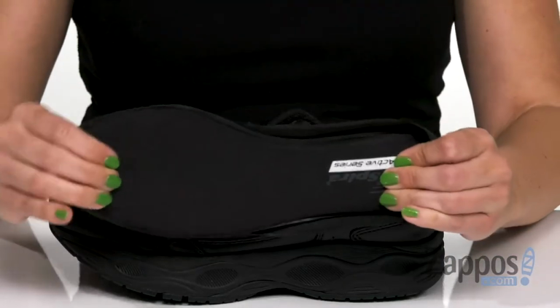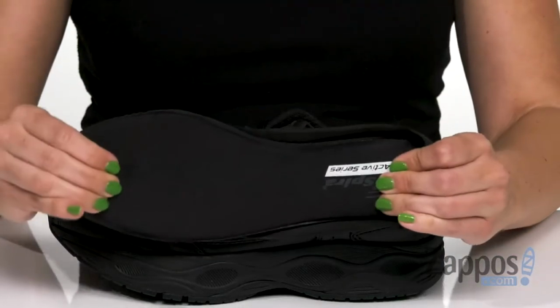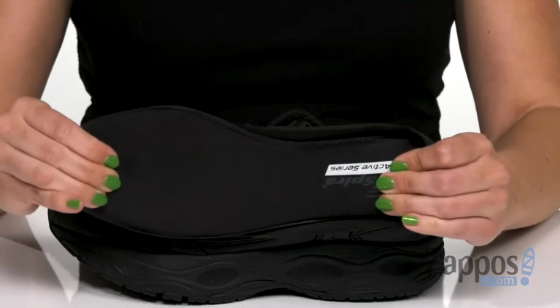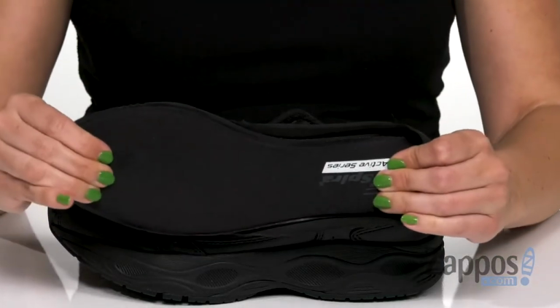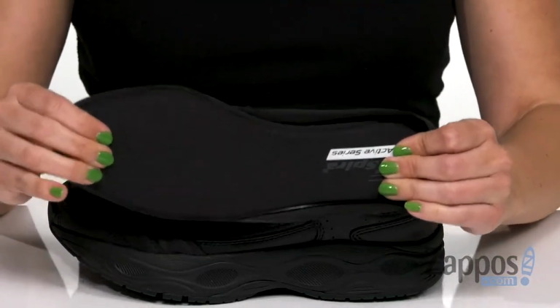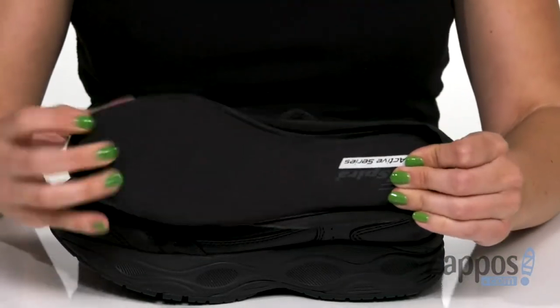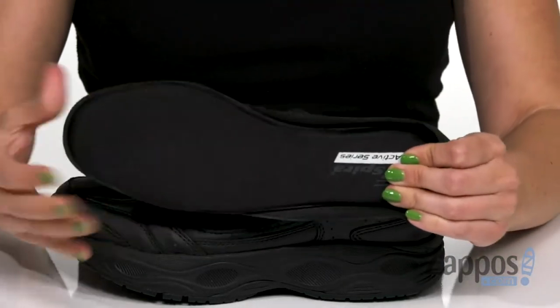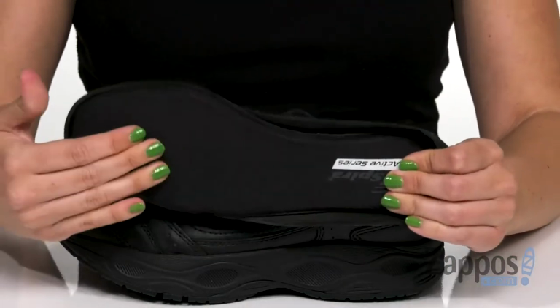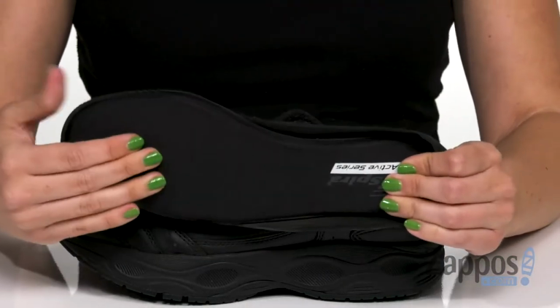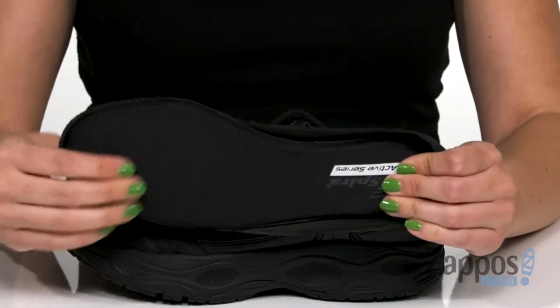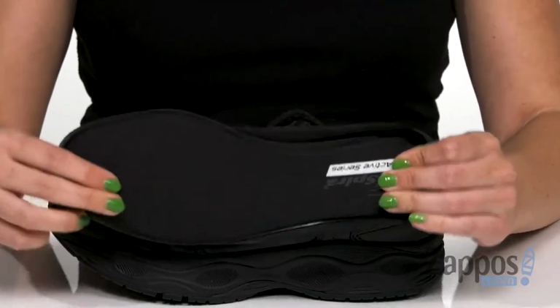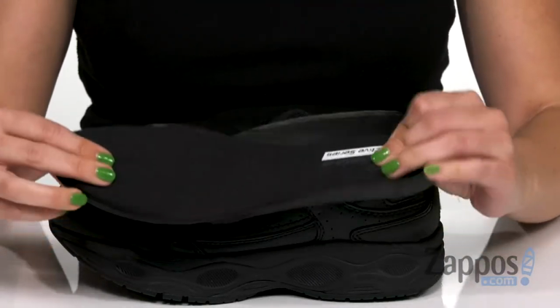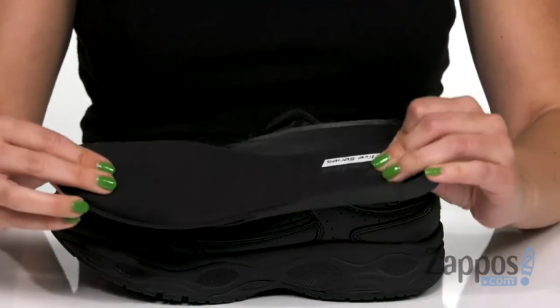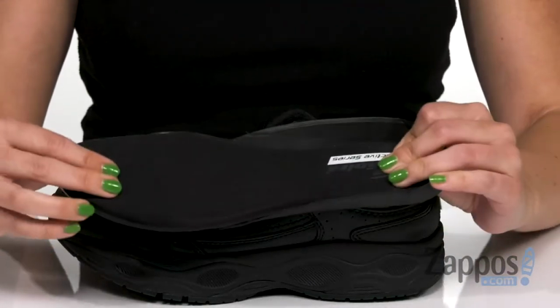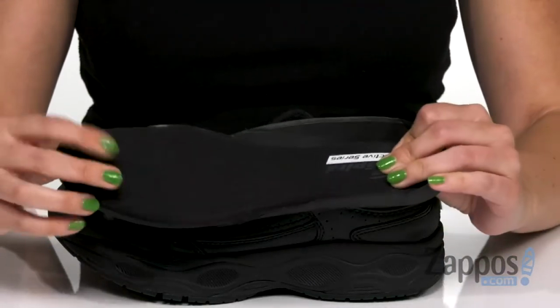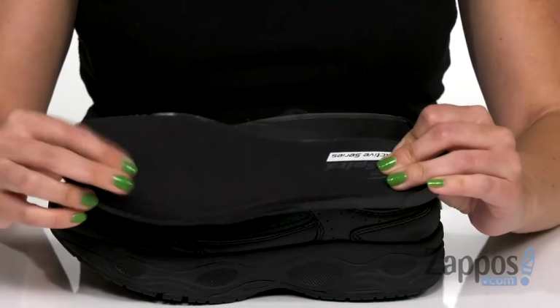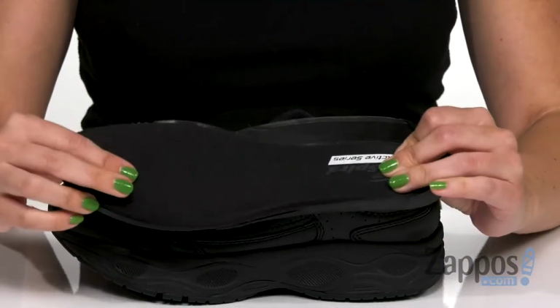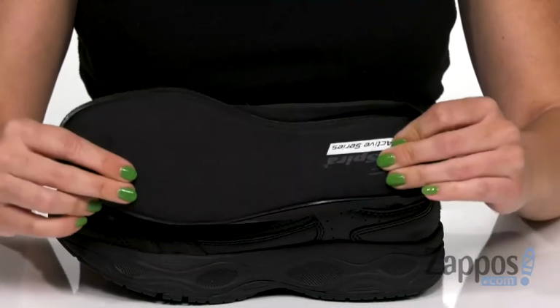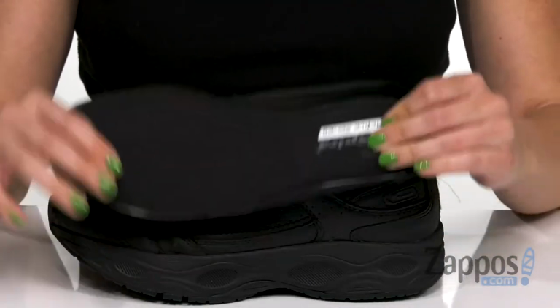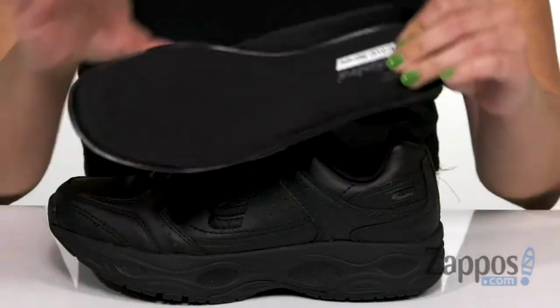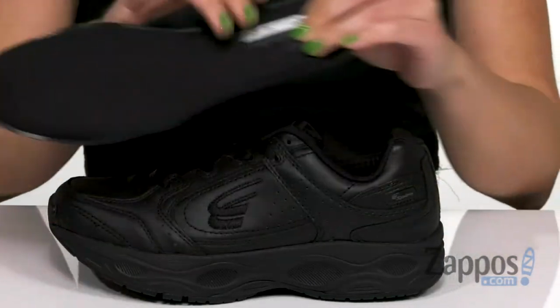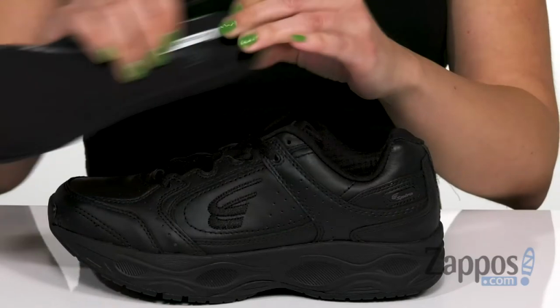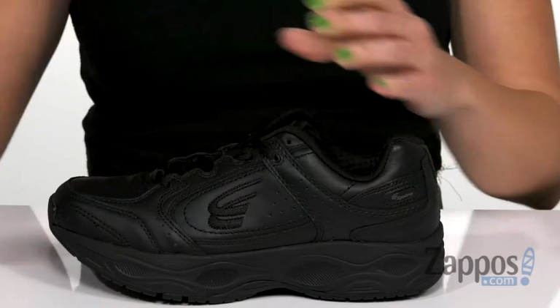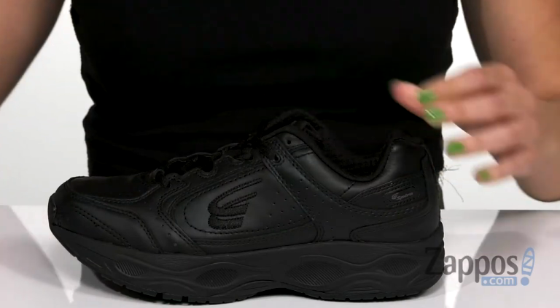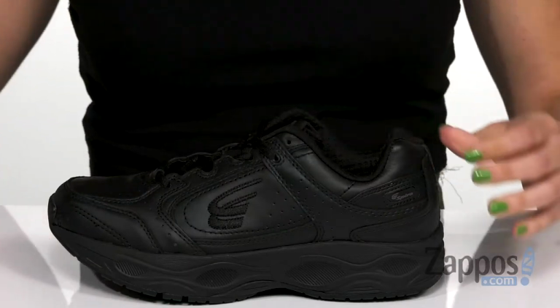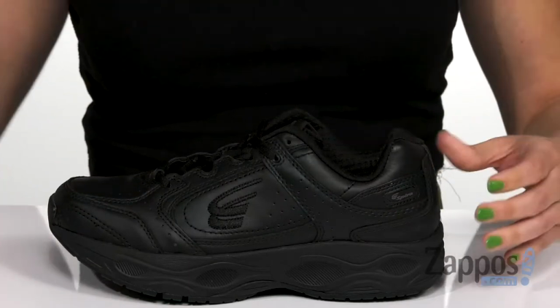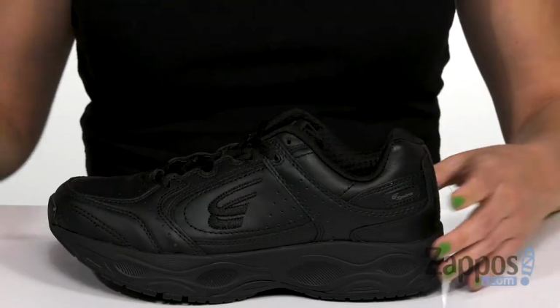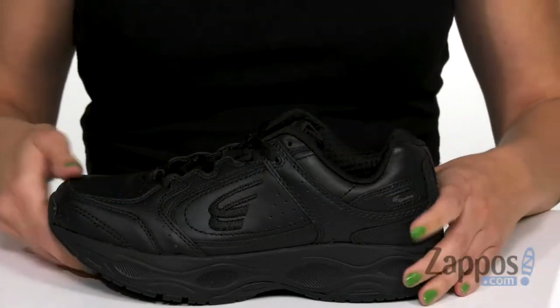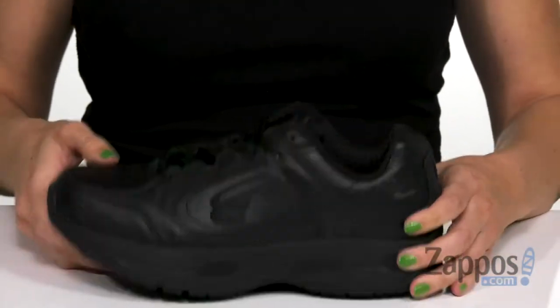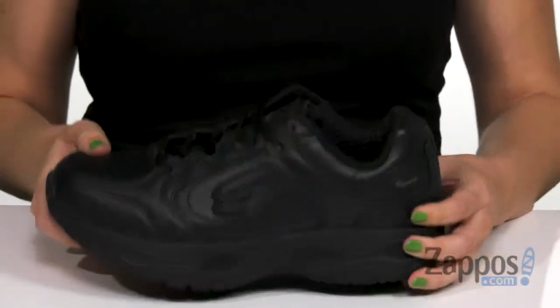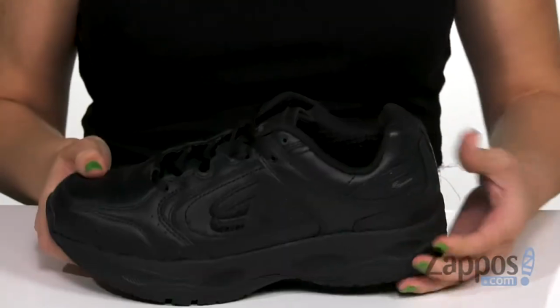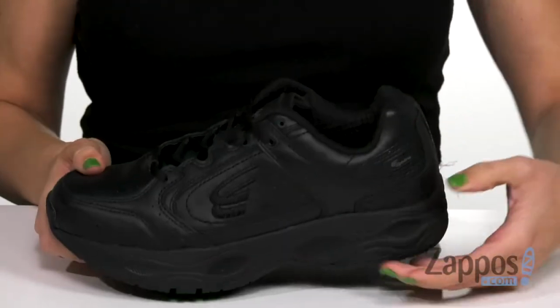It also has a removable insole with memory foam, so if you have your own orthotics, you can definitely accommodate that.